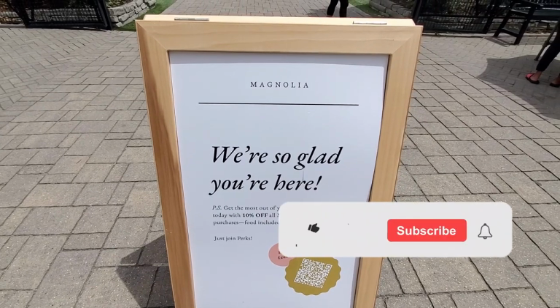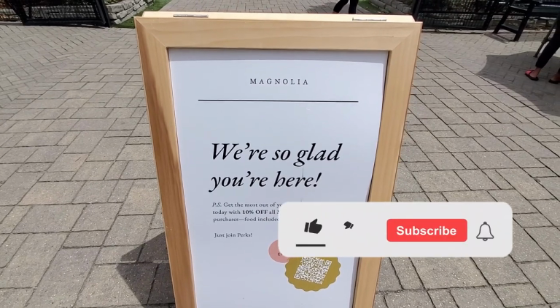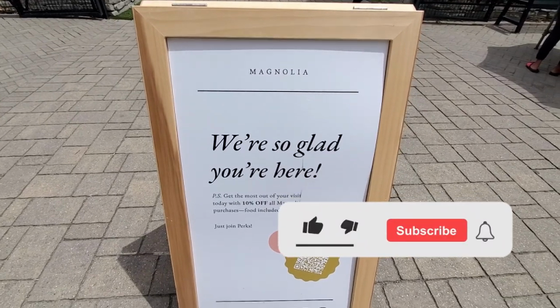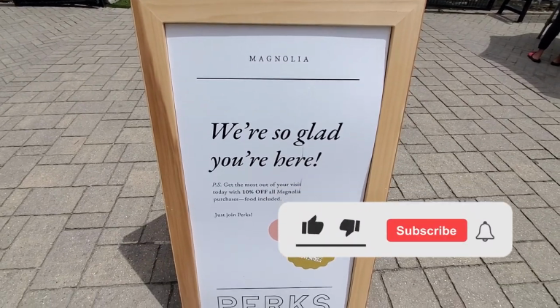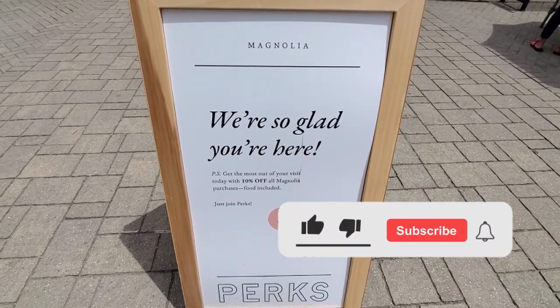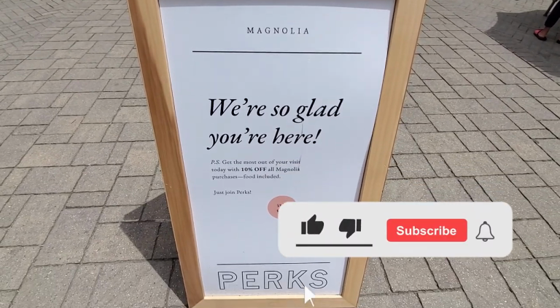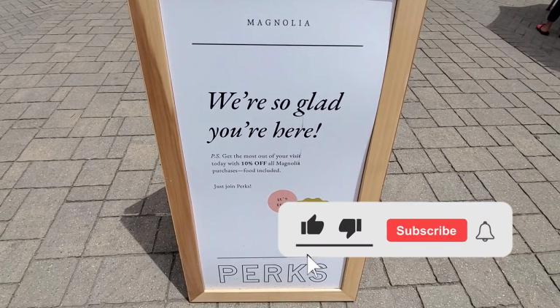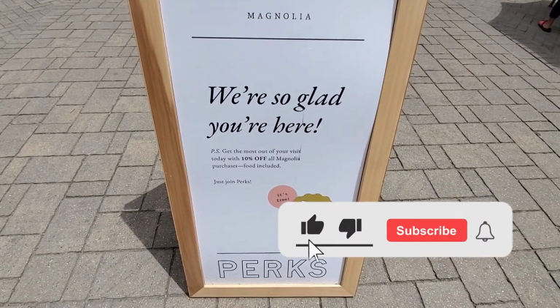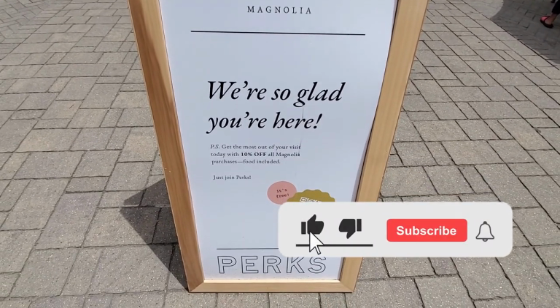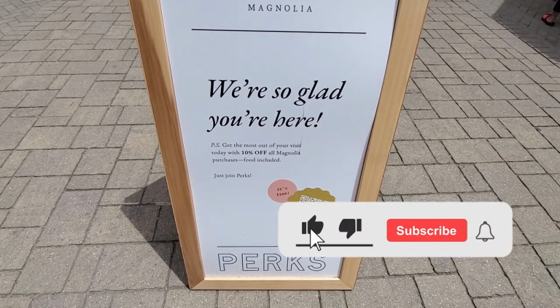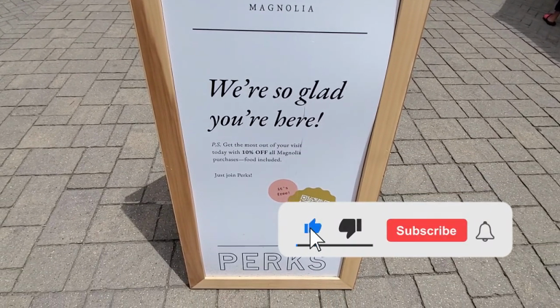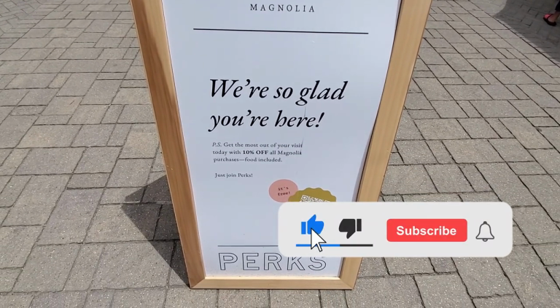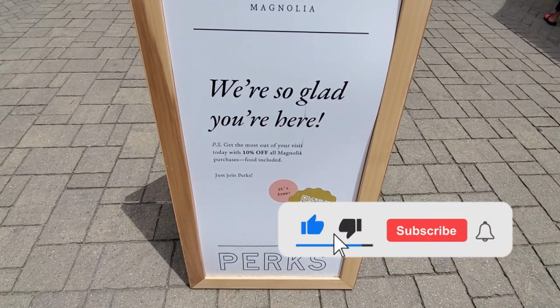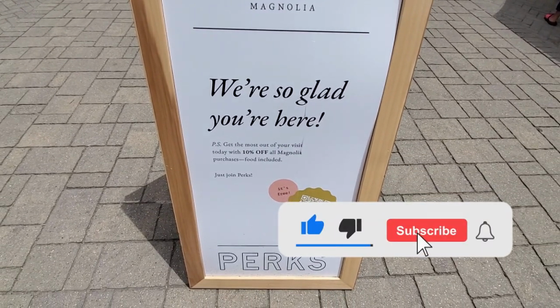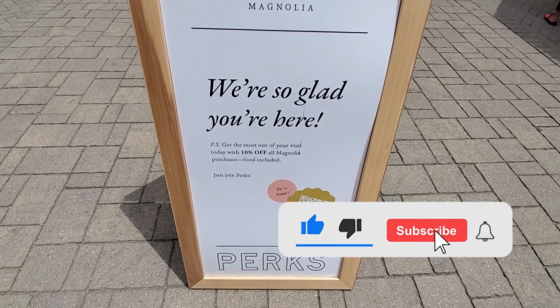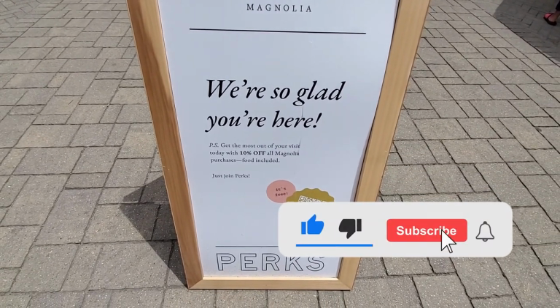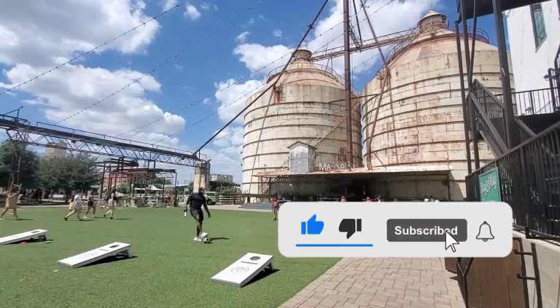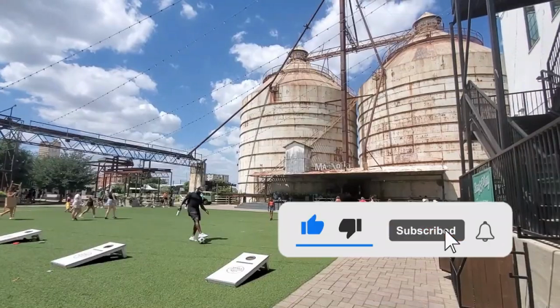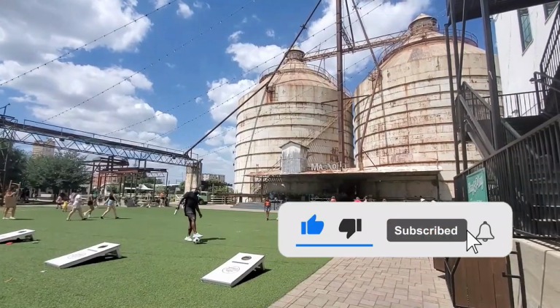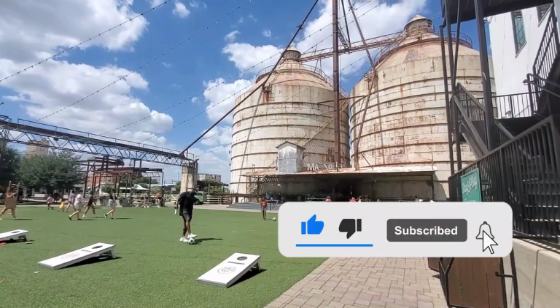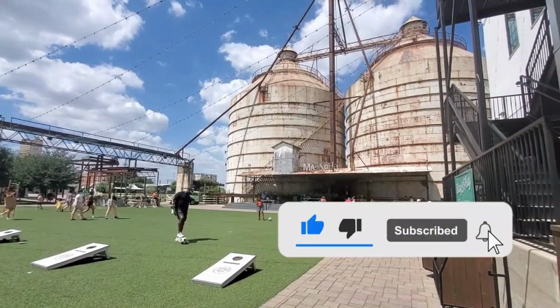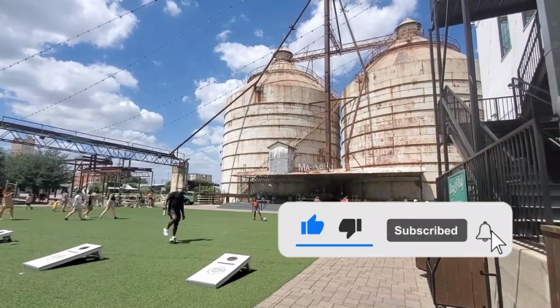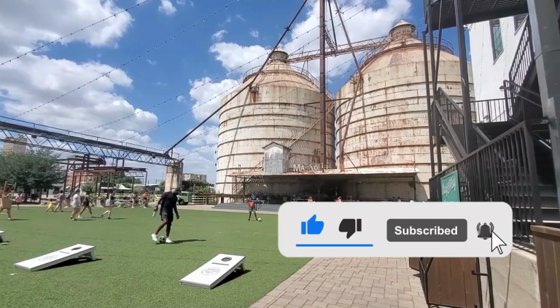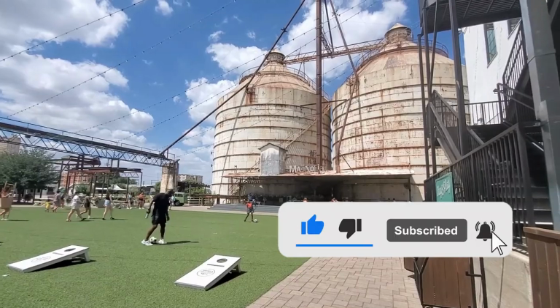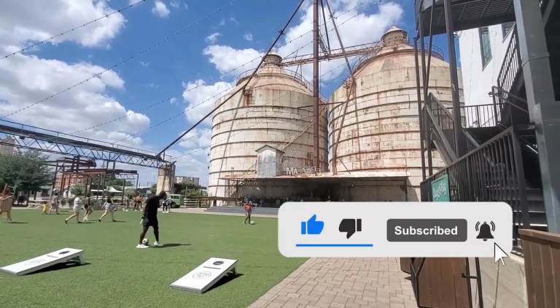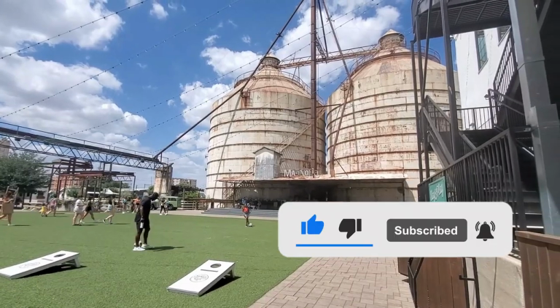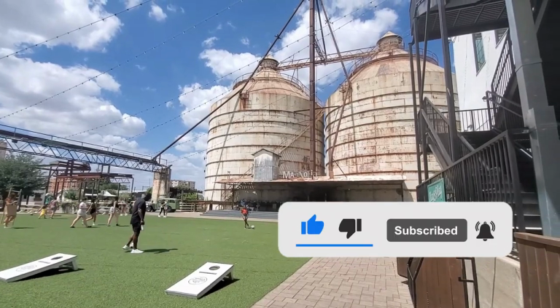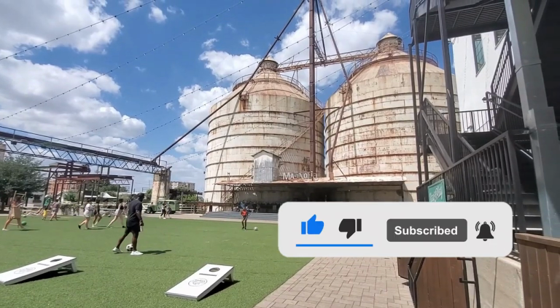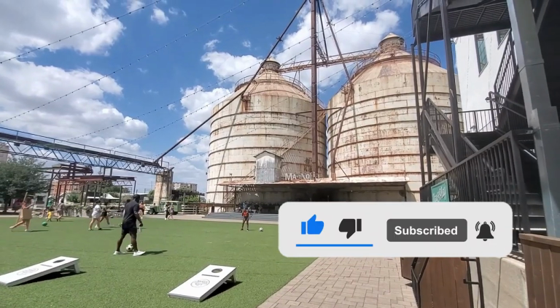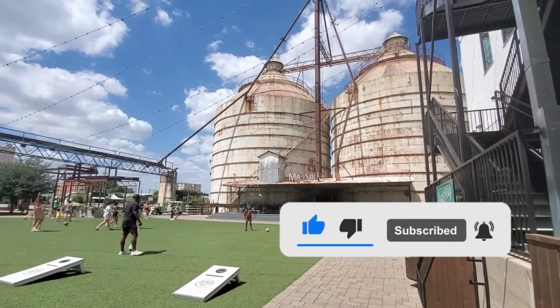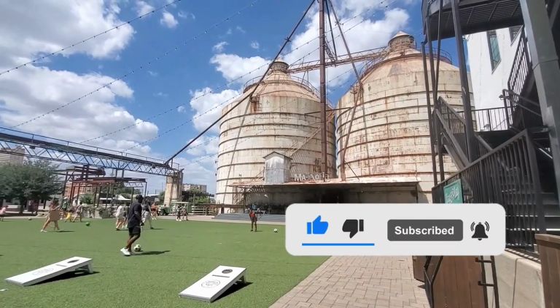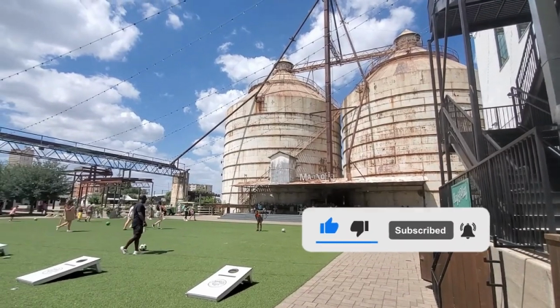I hope you liked this video — don't forget to give me a thumbs up. Thank you so much for watching and I'll see you in the next one. Bye!